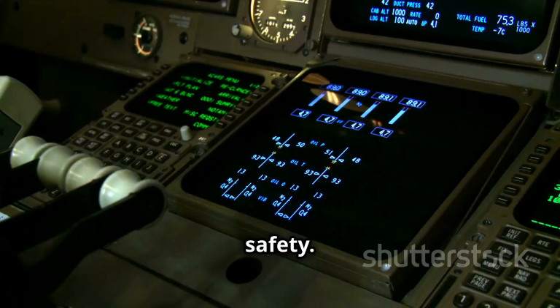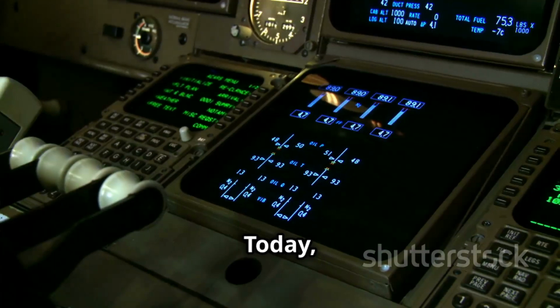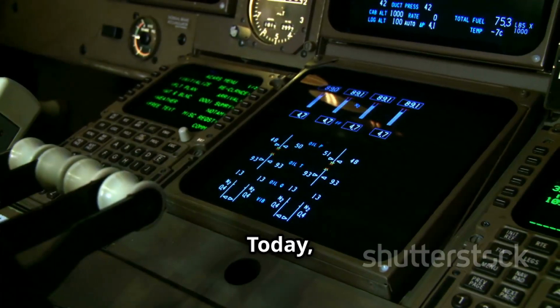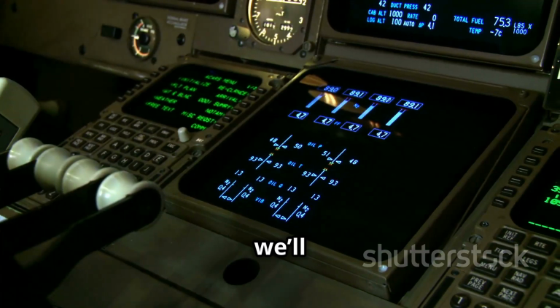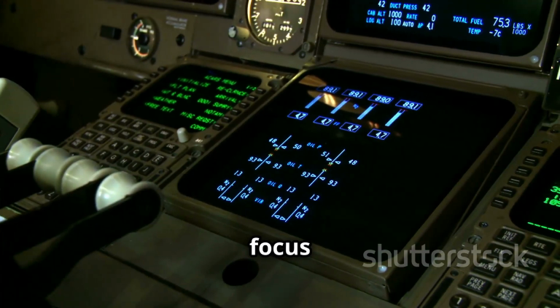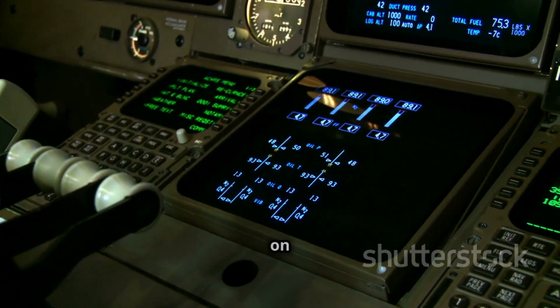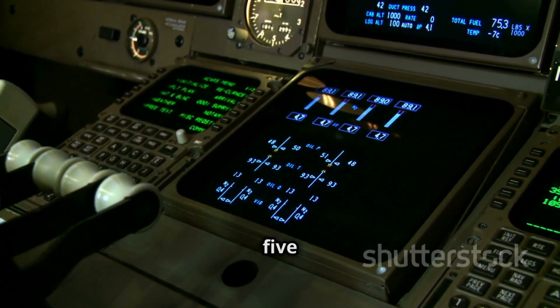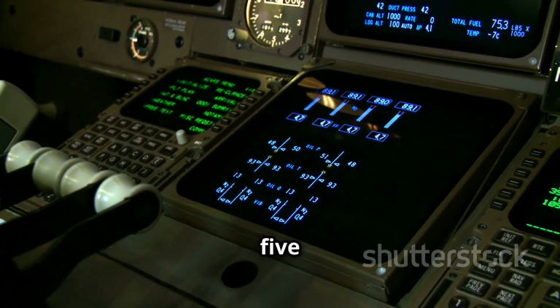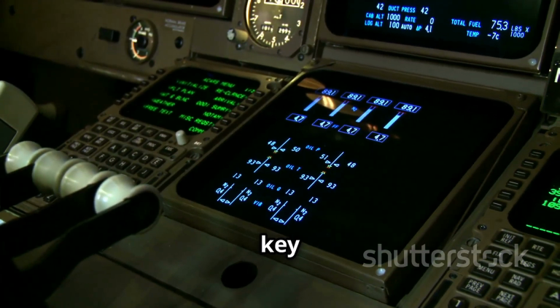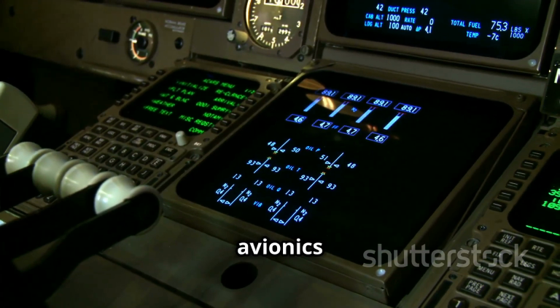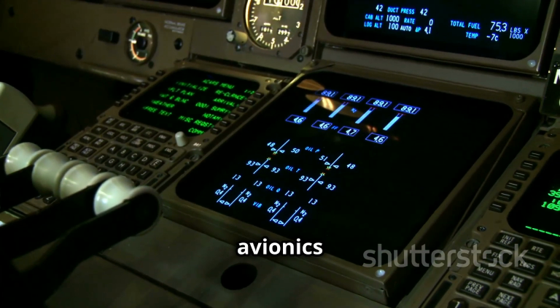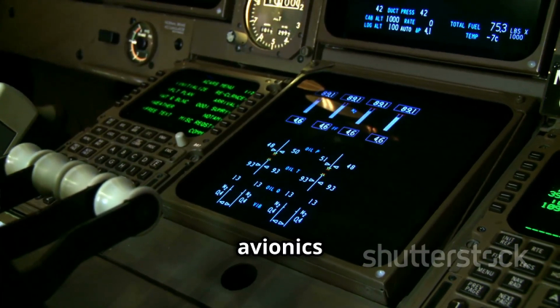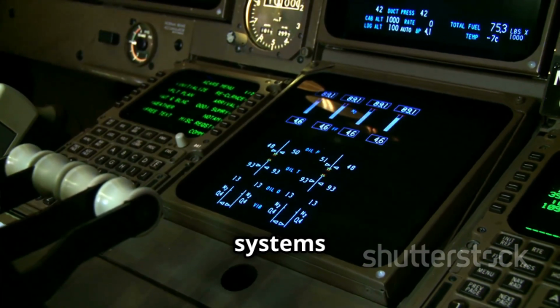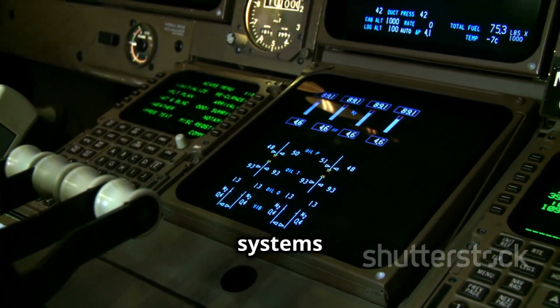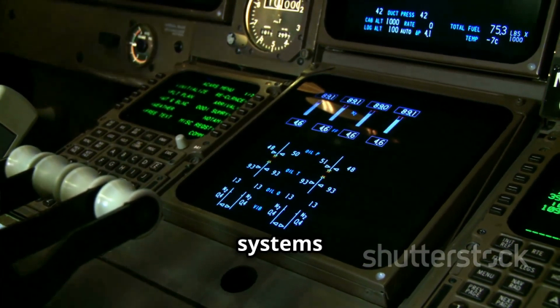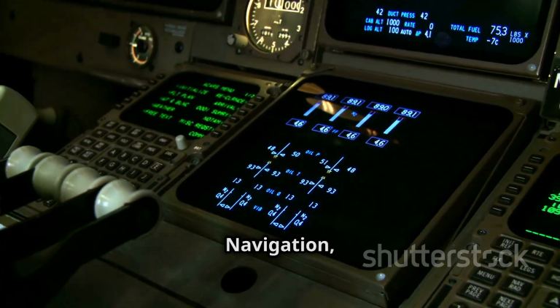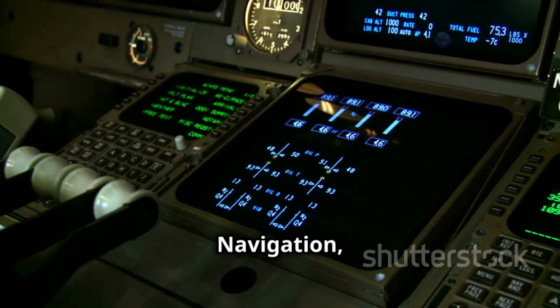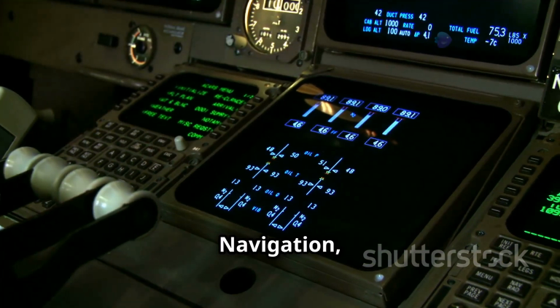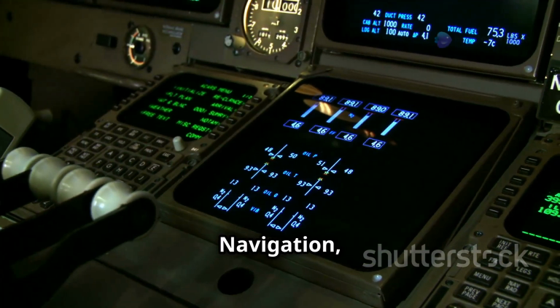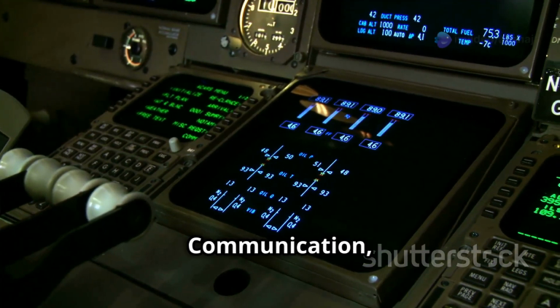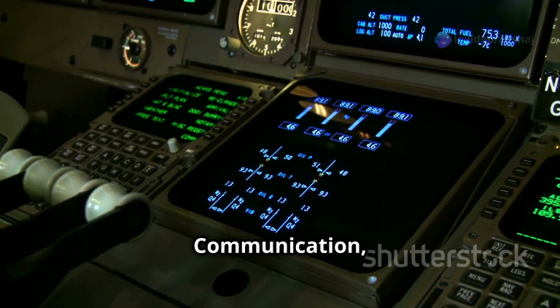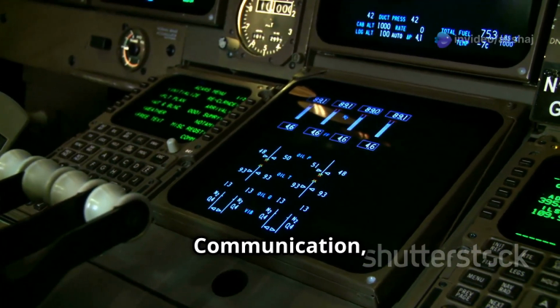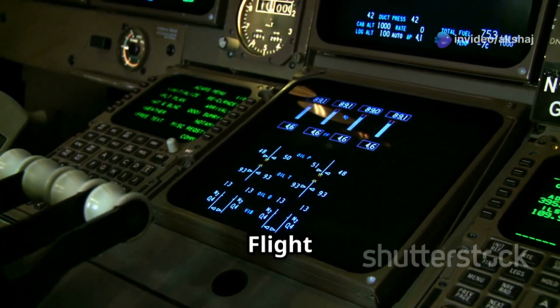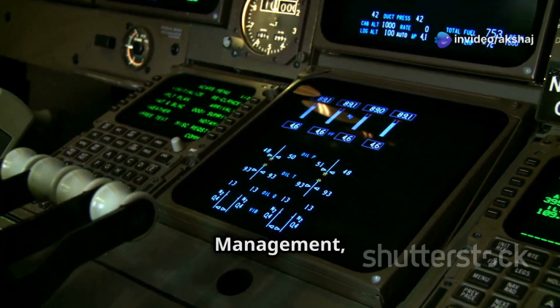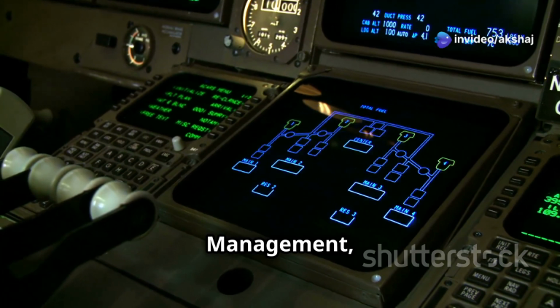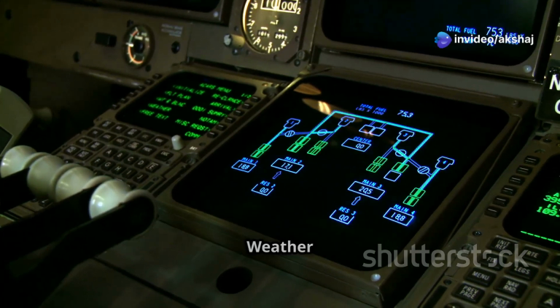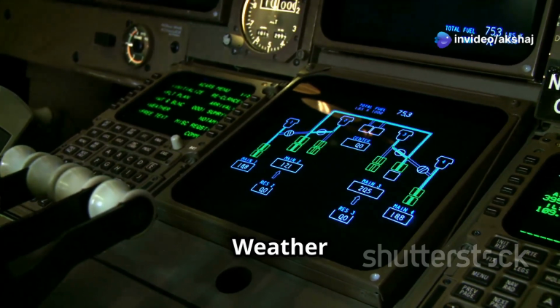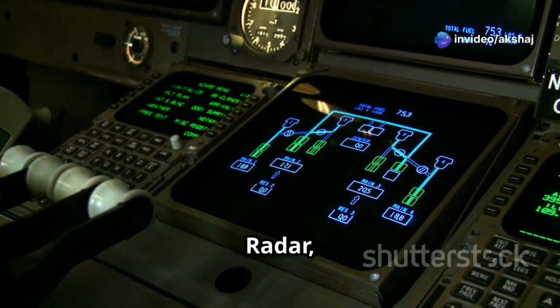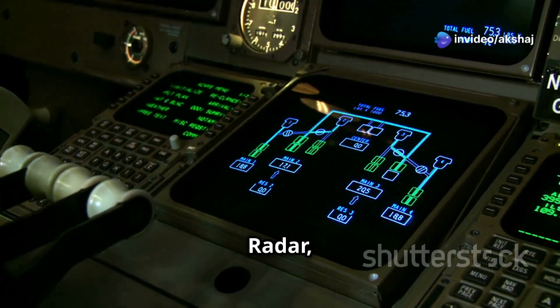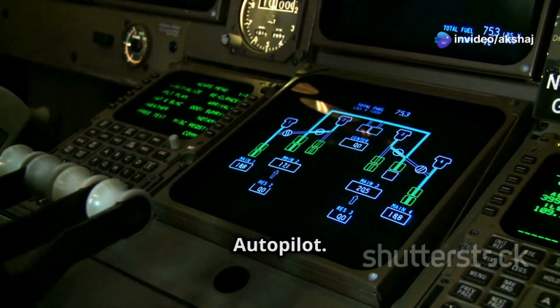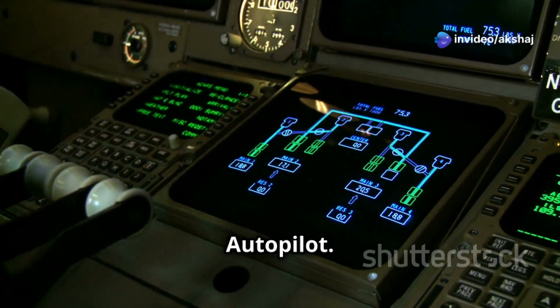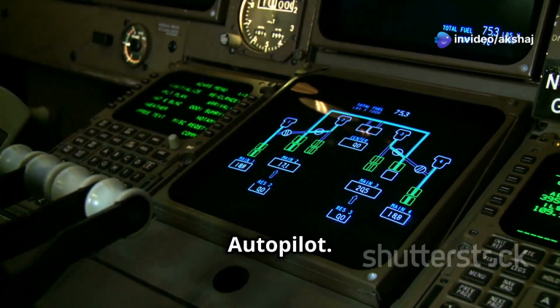Today, we'll focus on five key avionics systems: navigation, communication, flight management, weather radar, and autopilot.